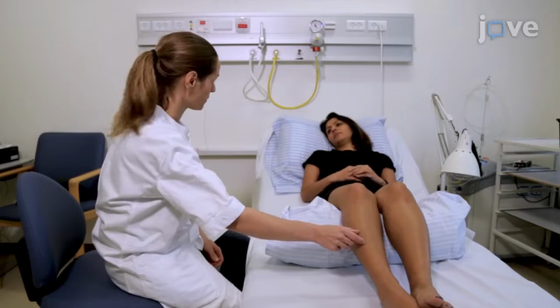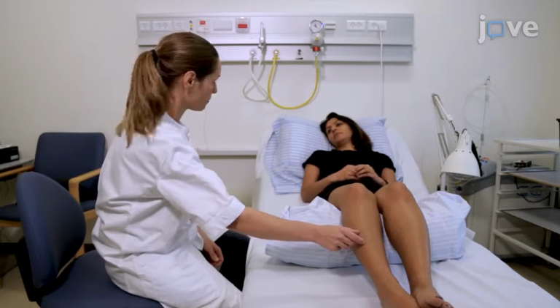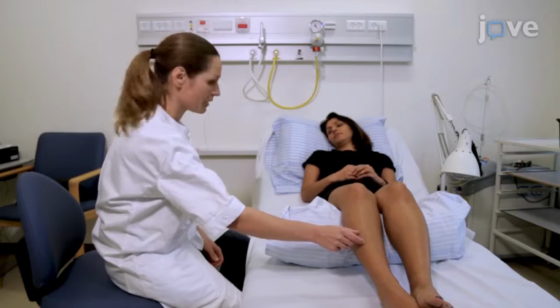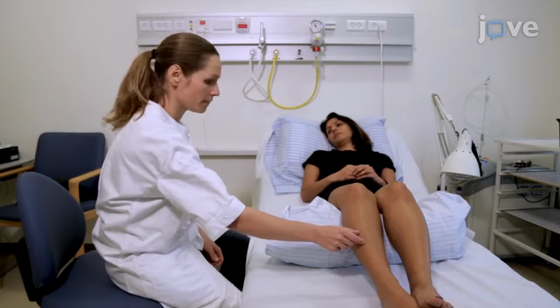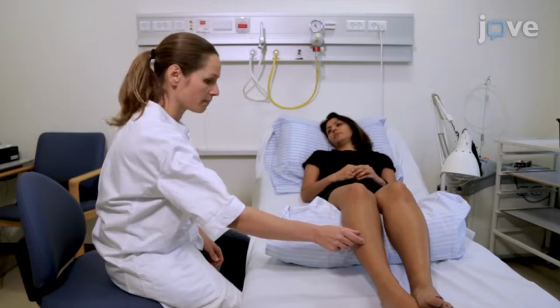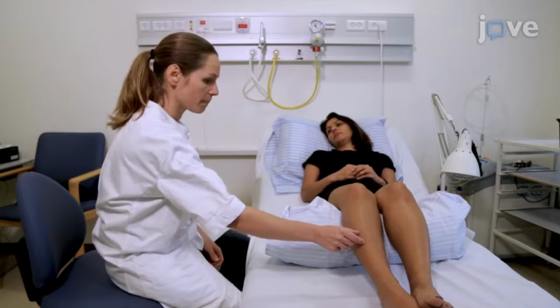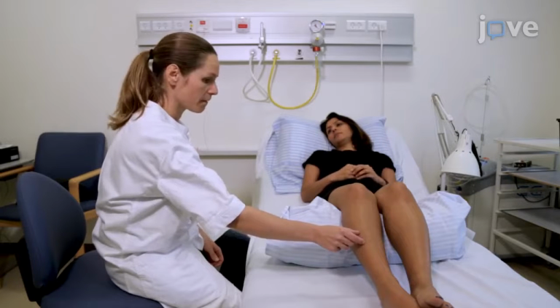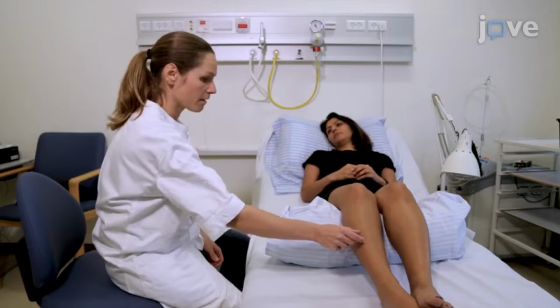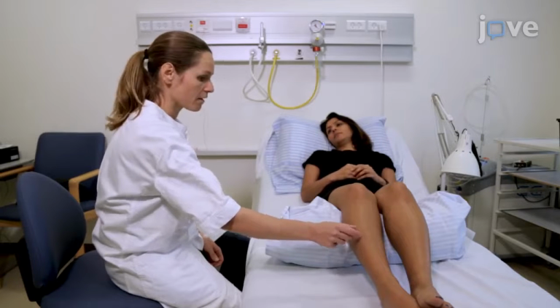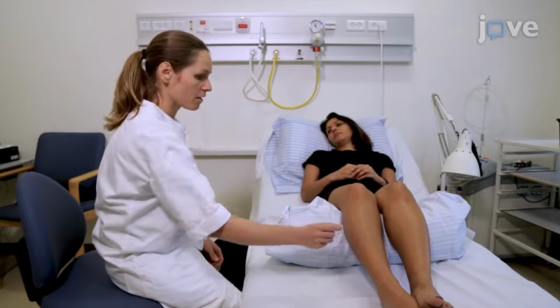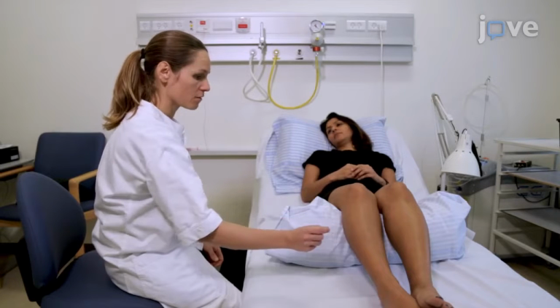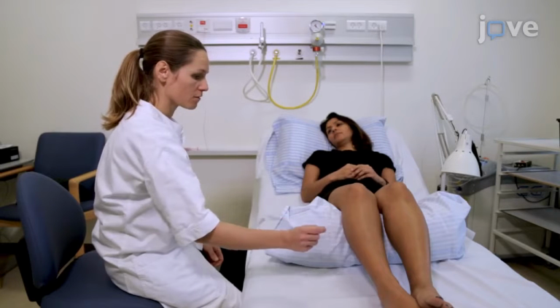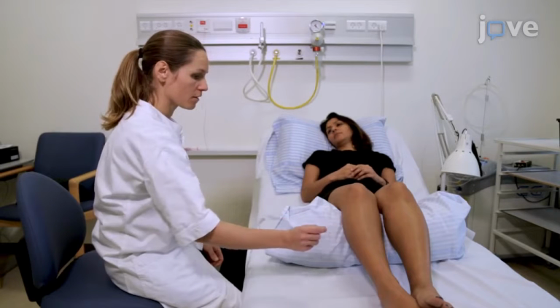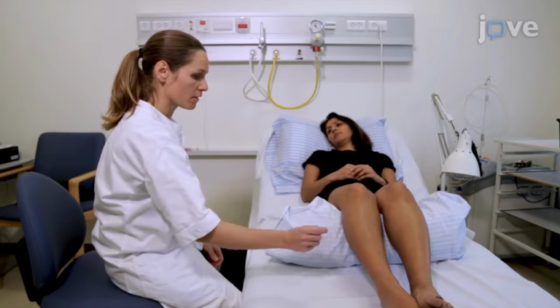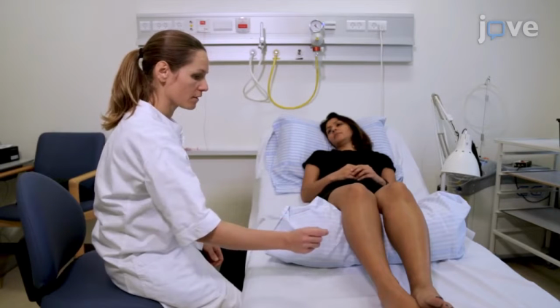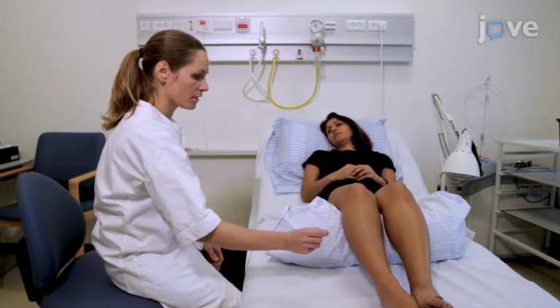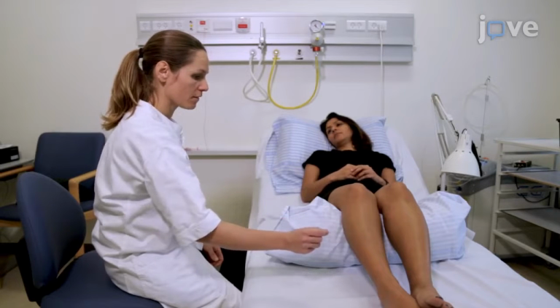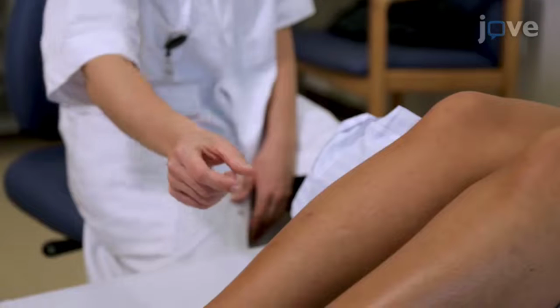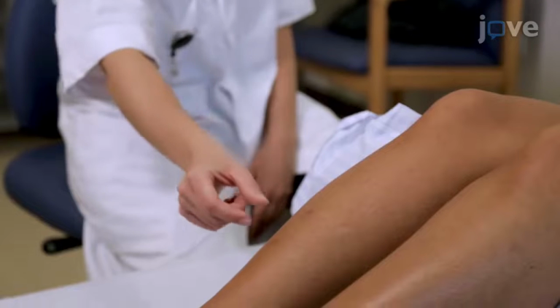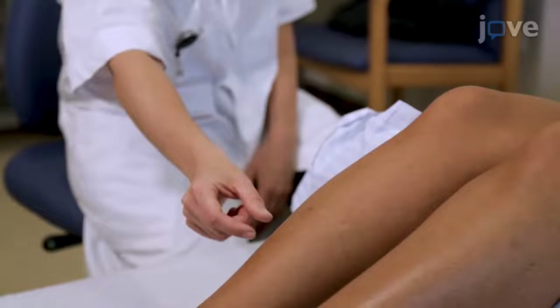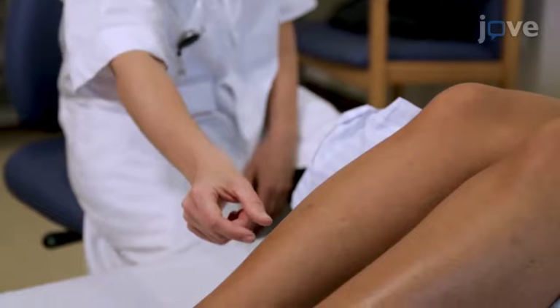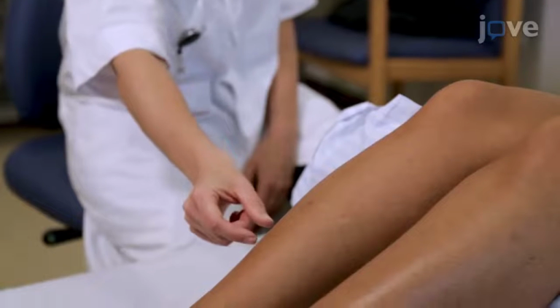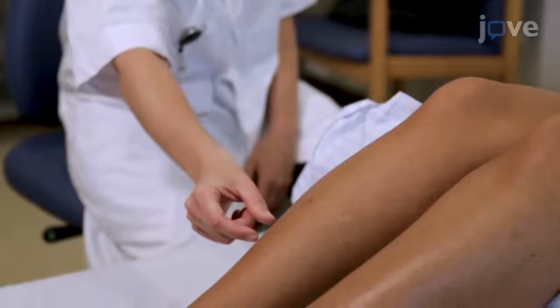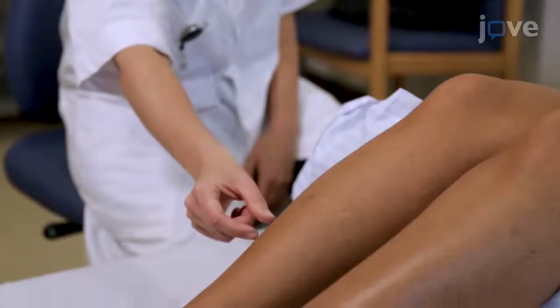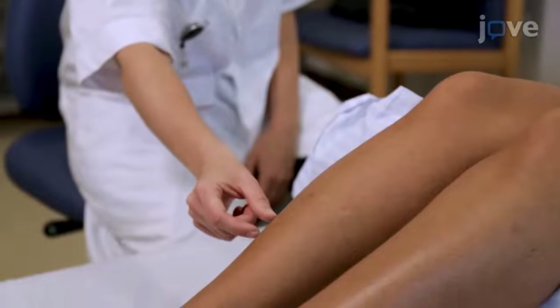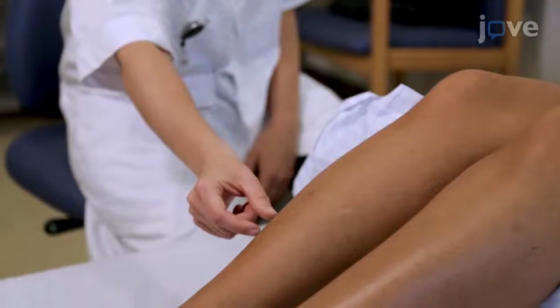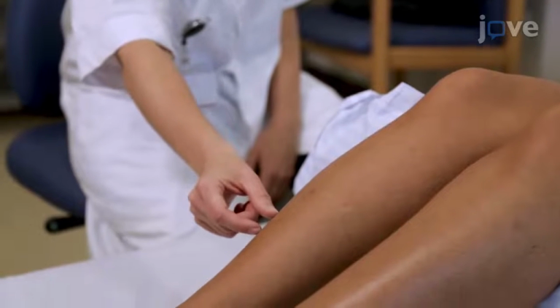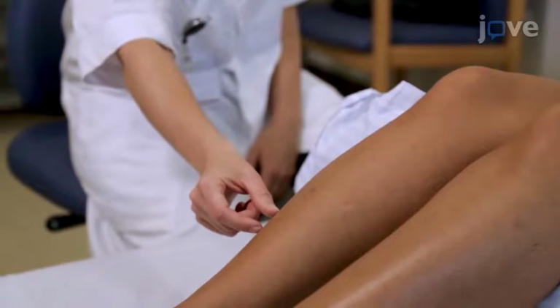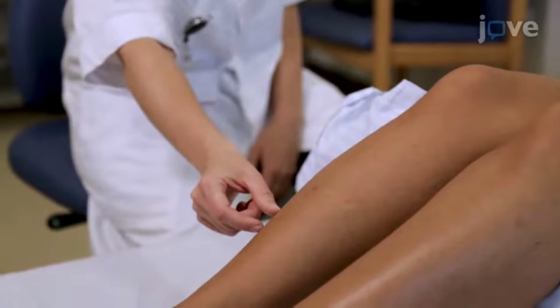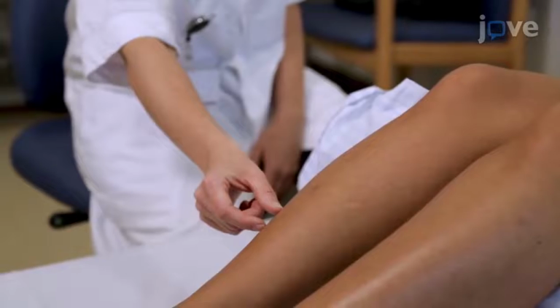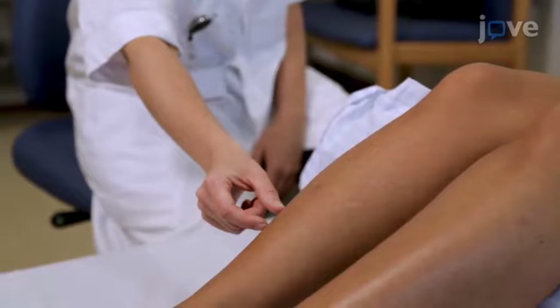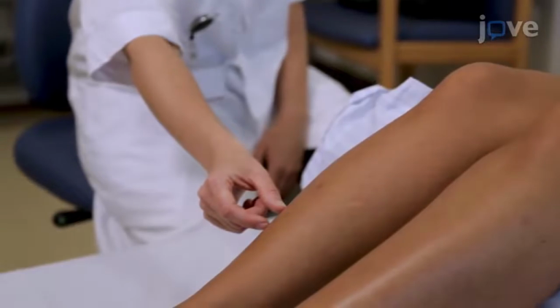Inform the subject about the insertion of two needles in a leg muscle and that the muscle fibers will be stimulated with a weak current.